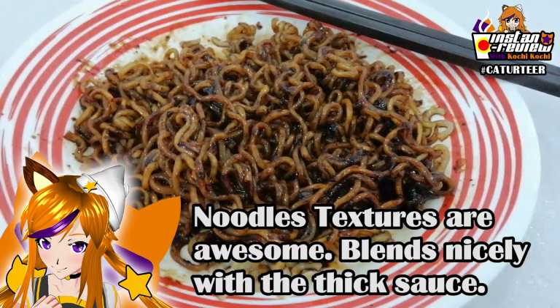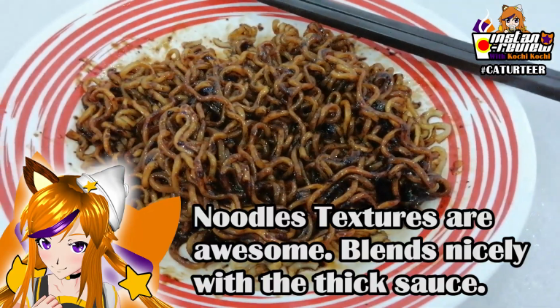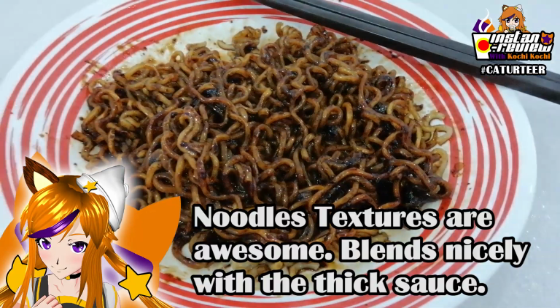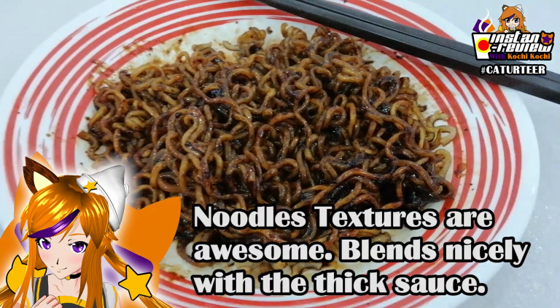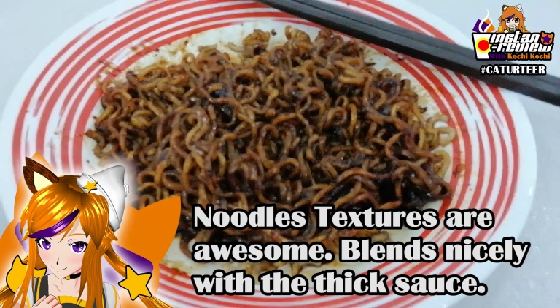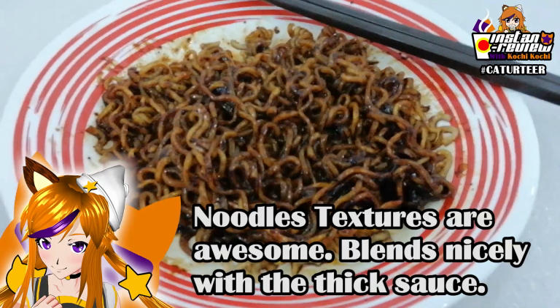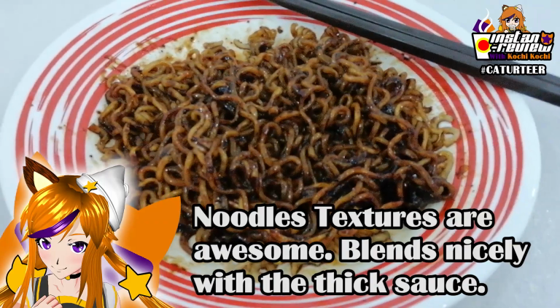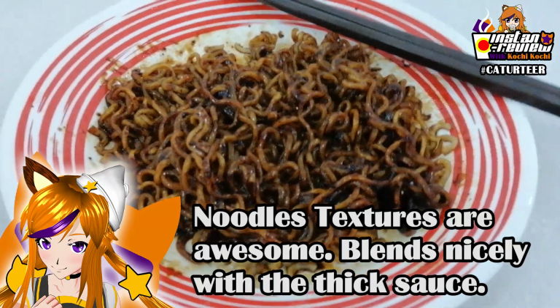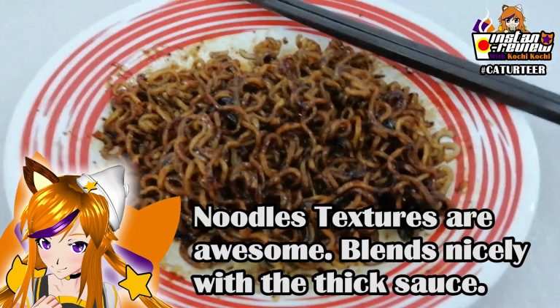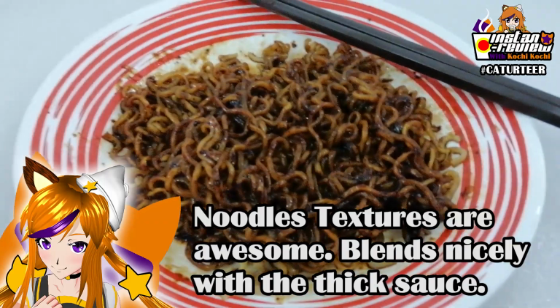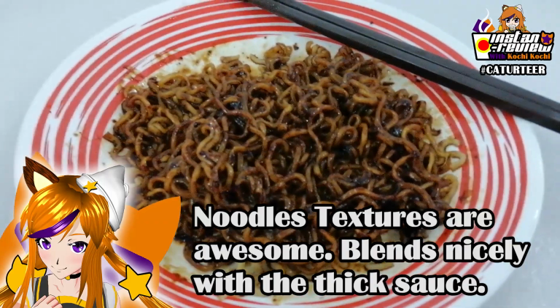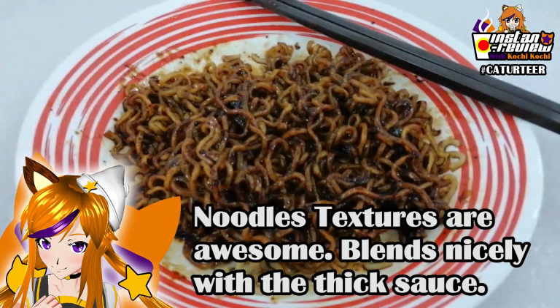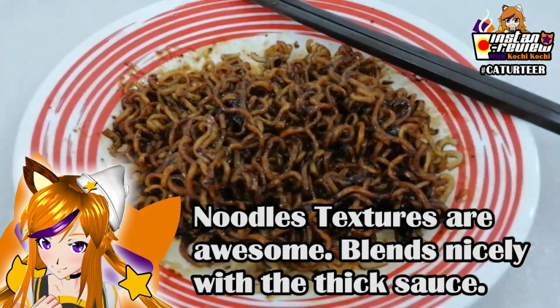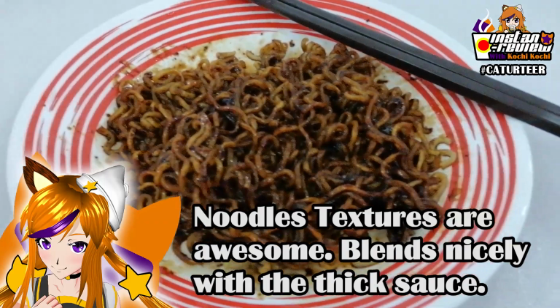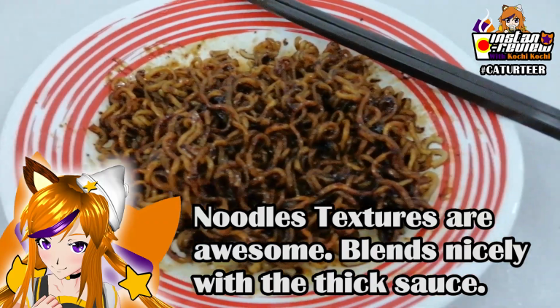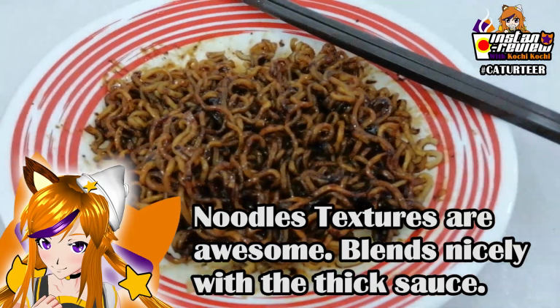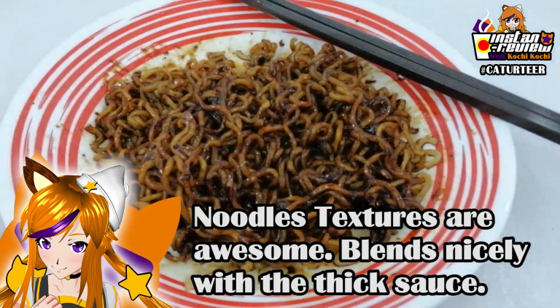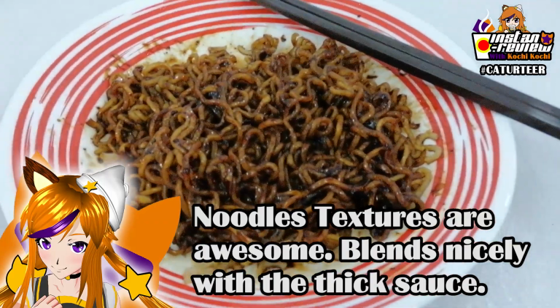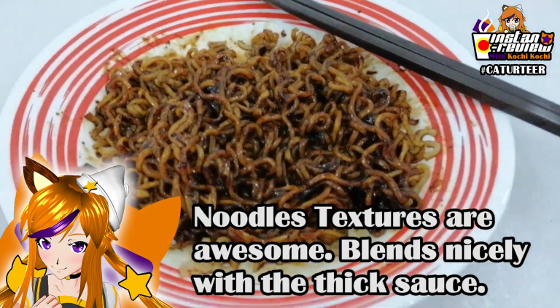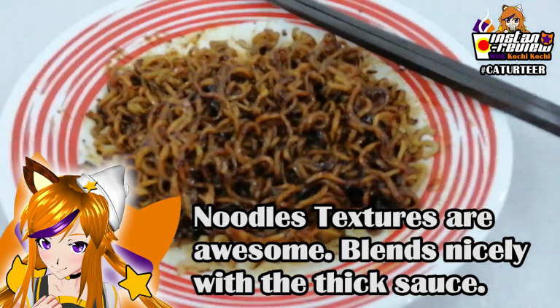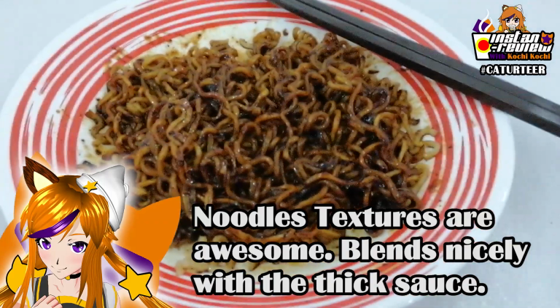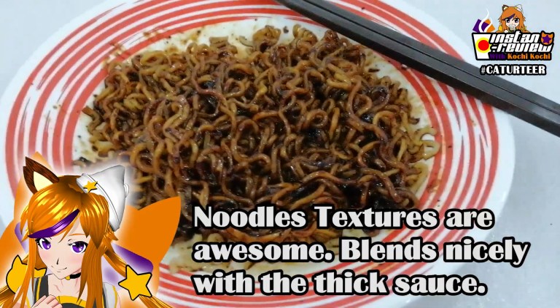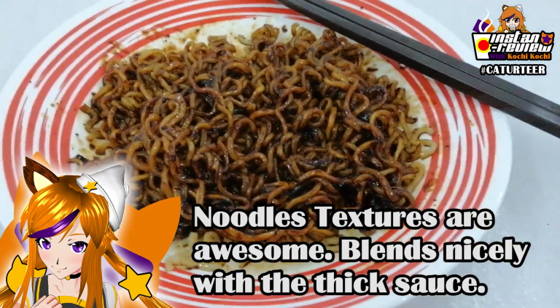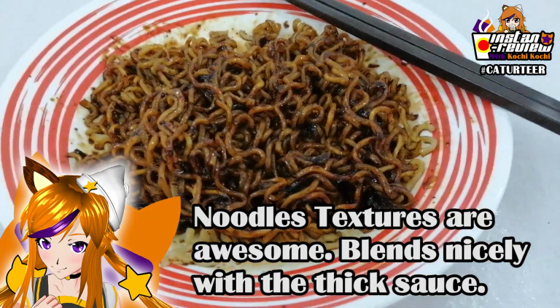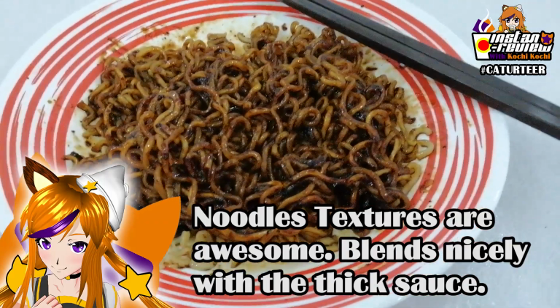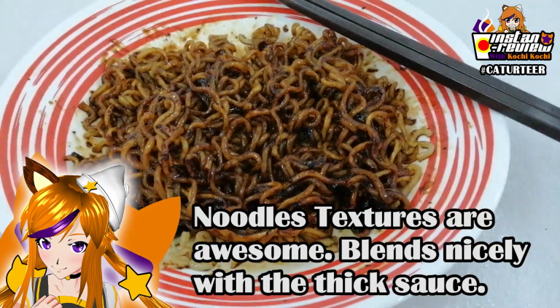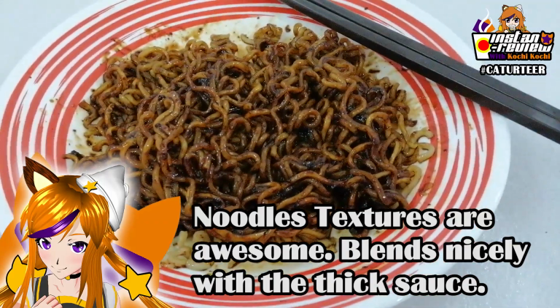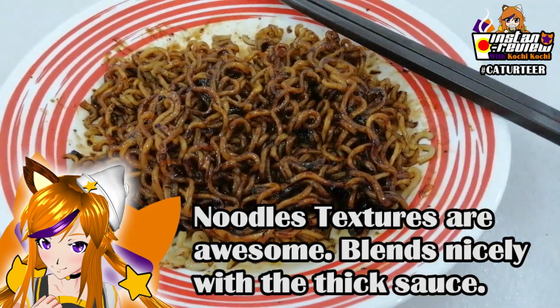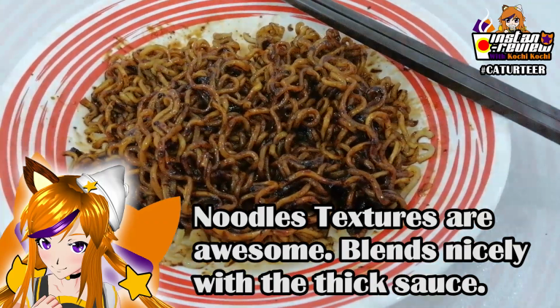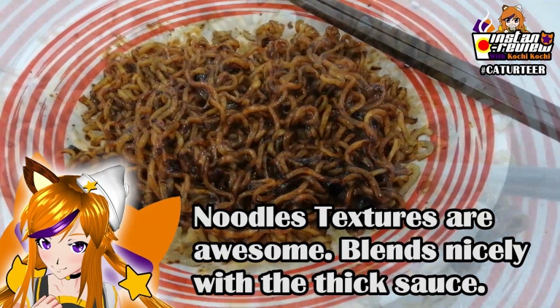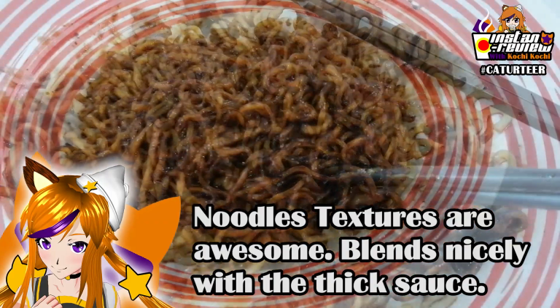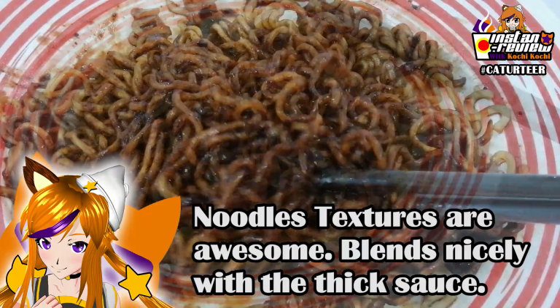The noodles texture was really really good, and I like how the thickness of the sauce helps to blend with the noodles nicely.